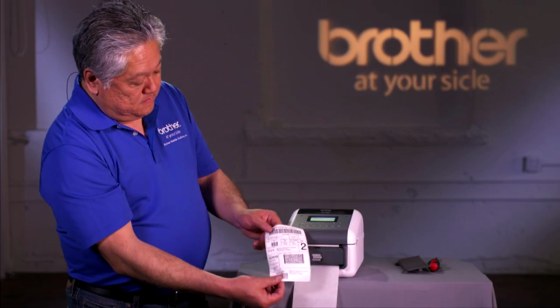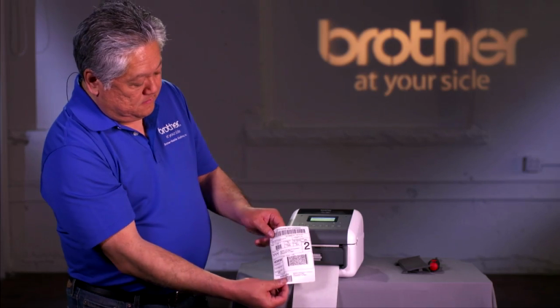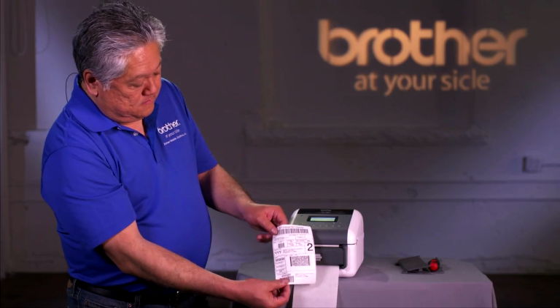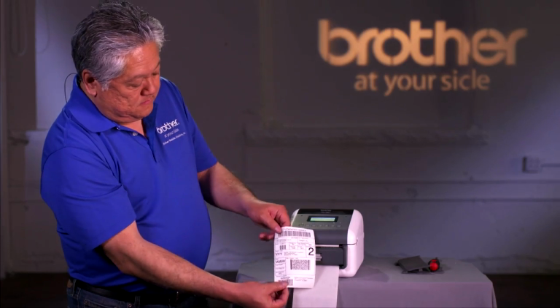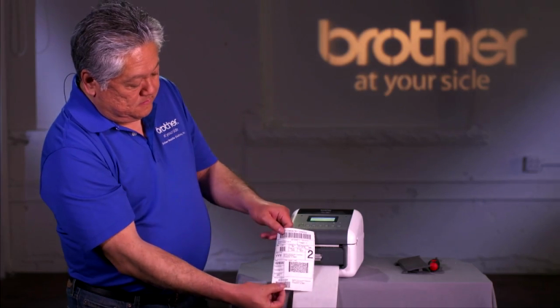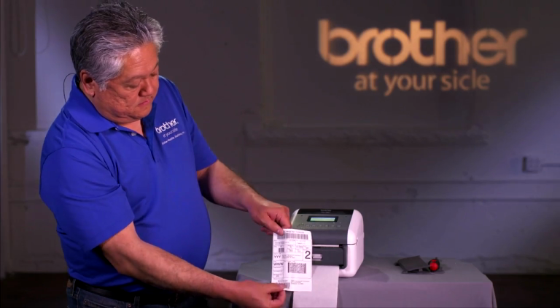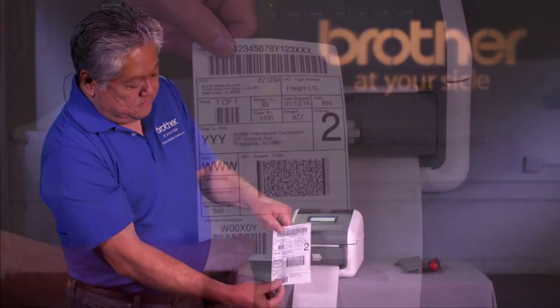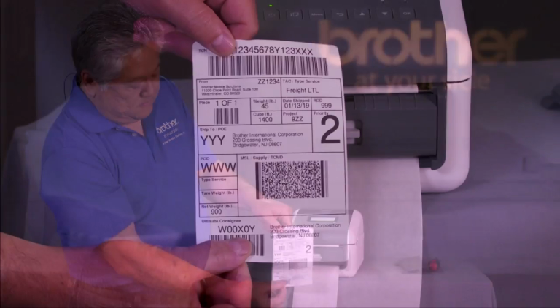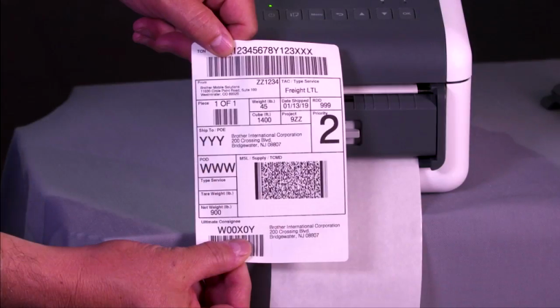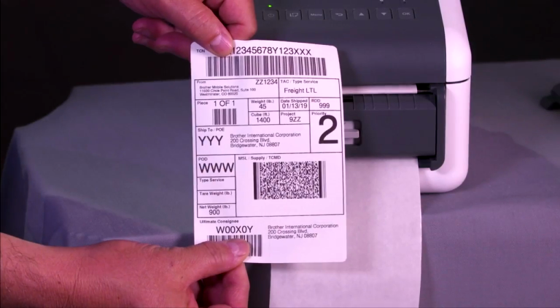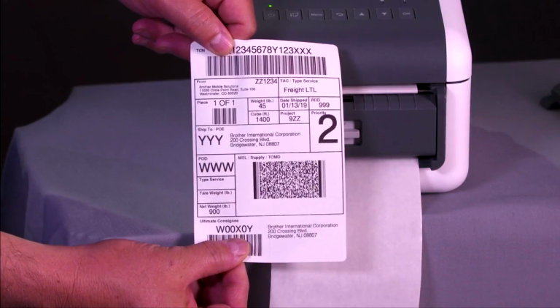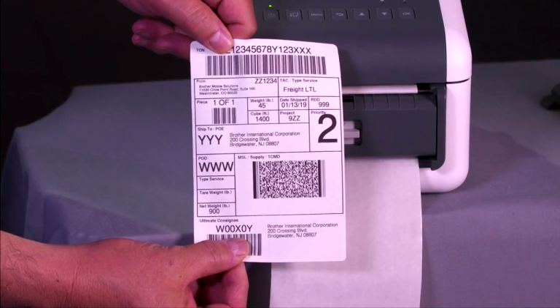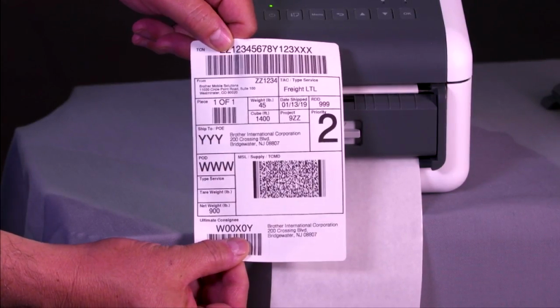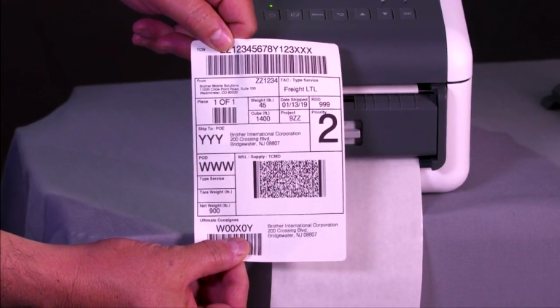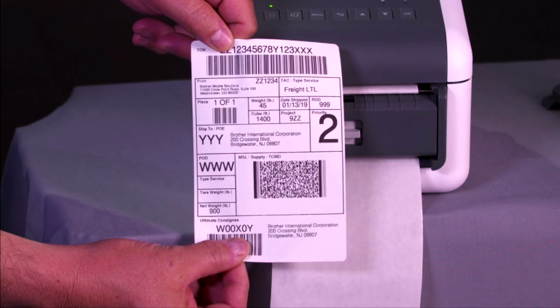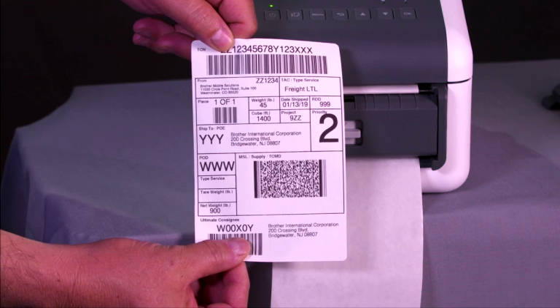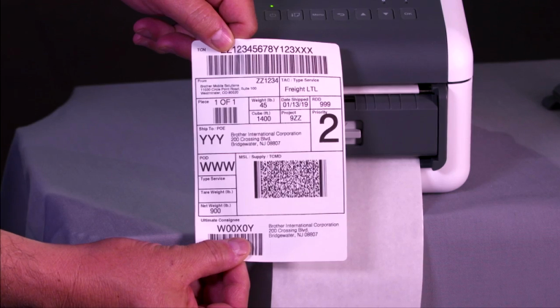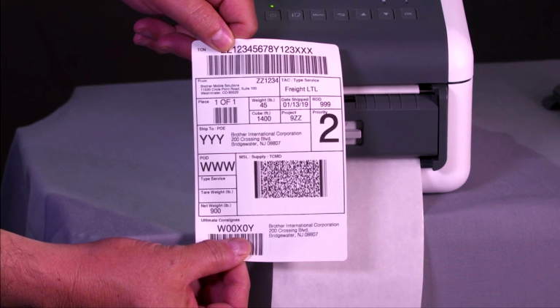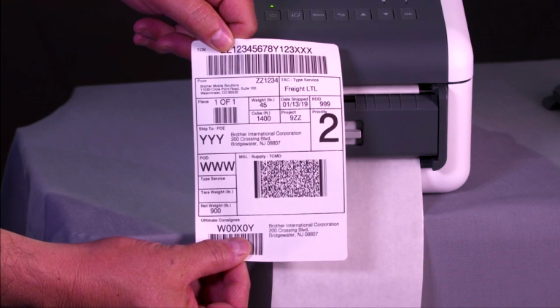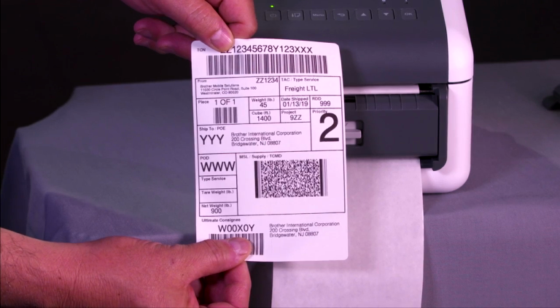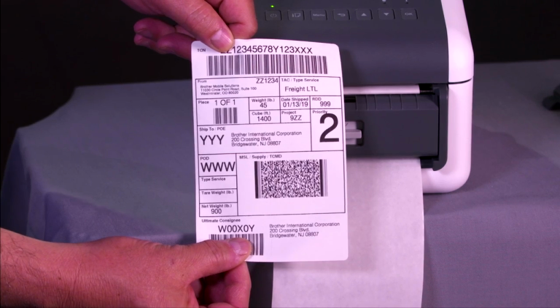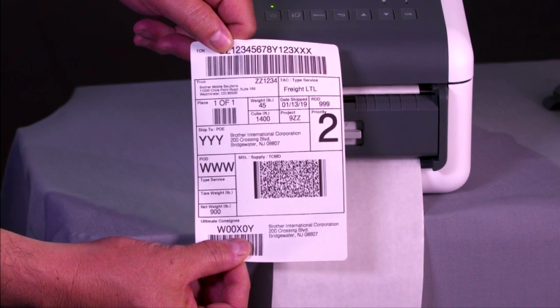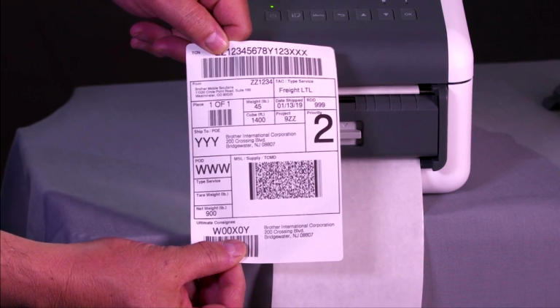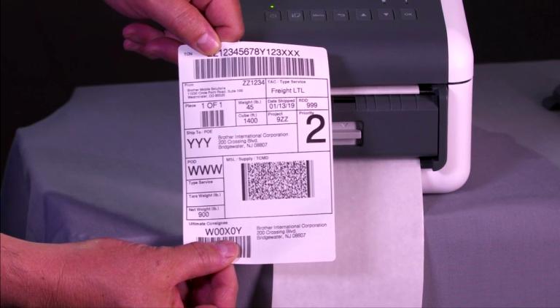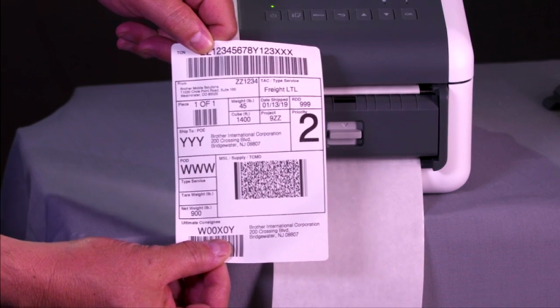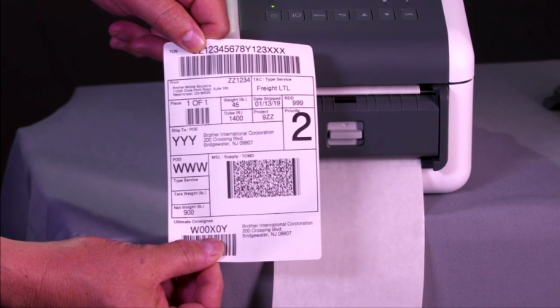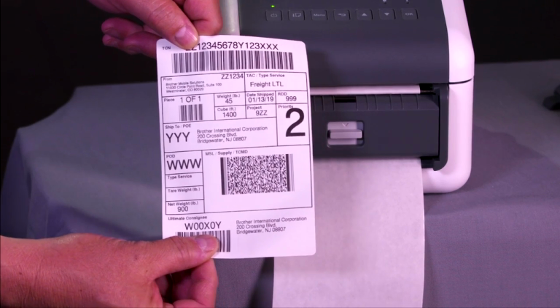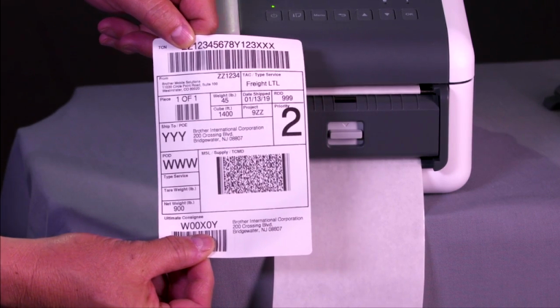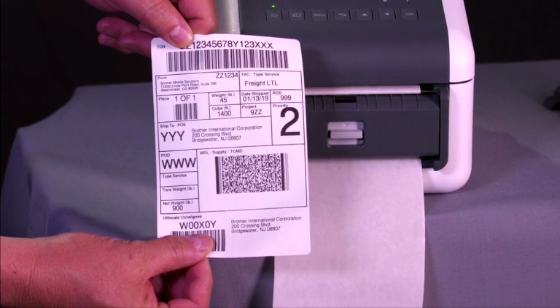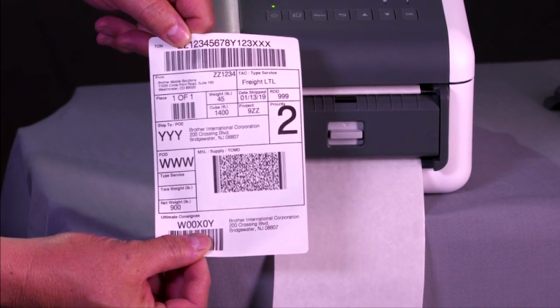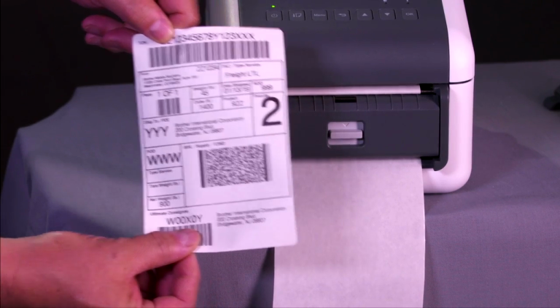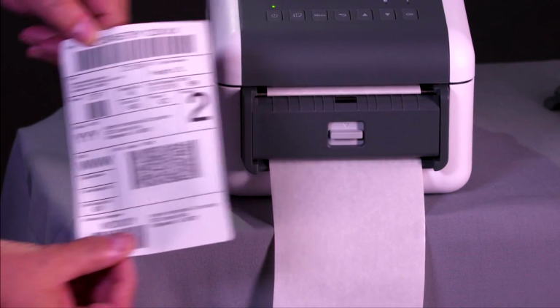And you're ready to go. Pull down the liner and you can just take the label and apply.